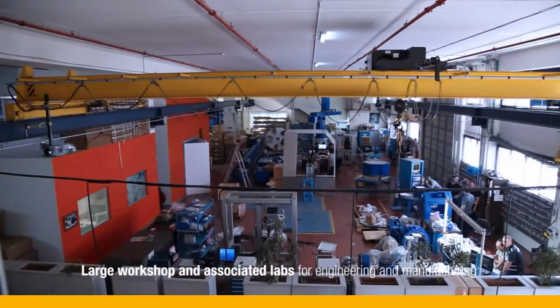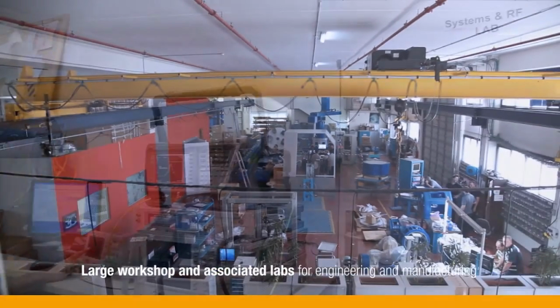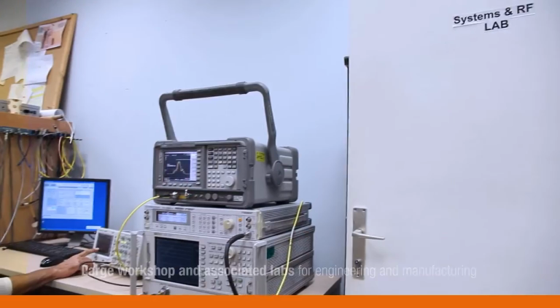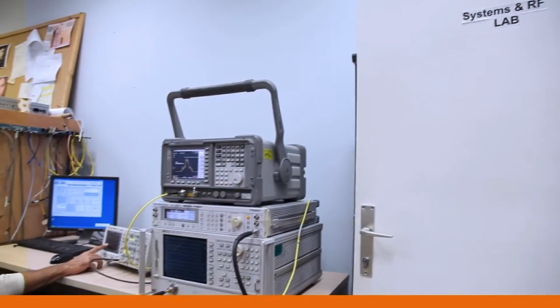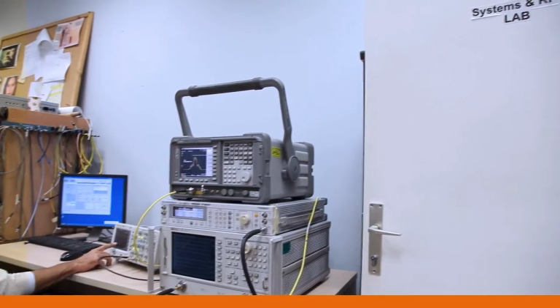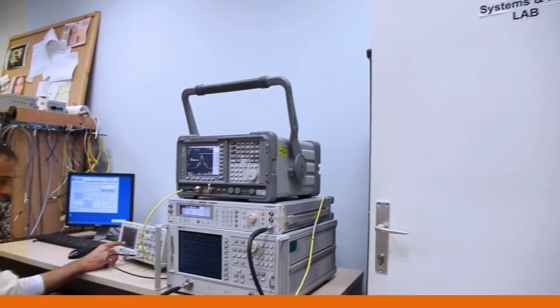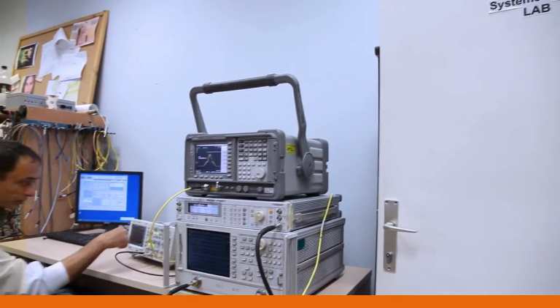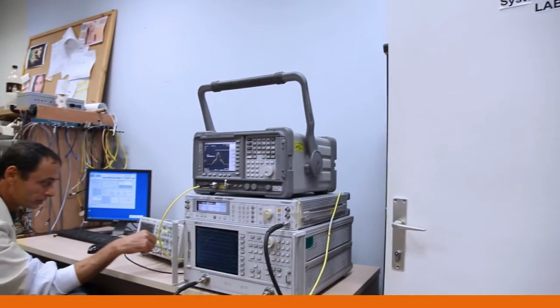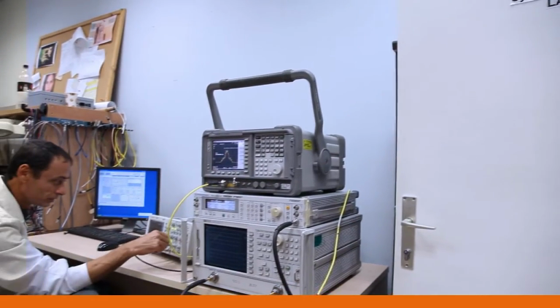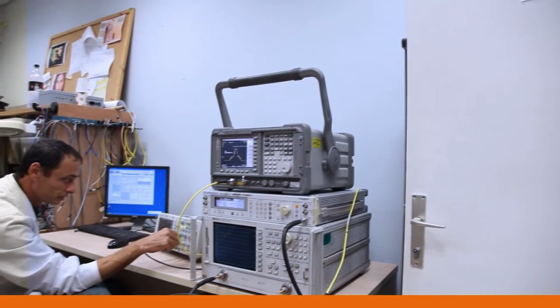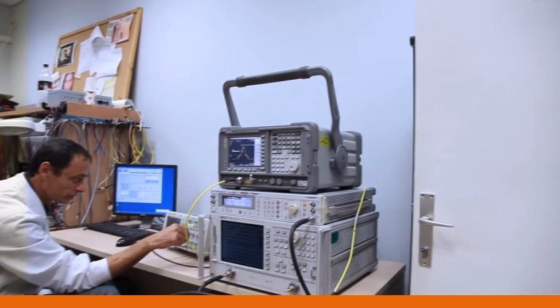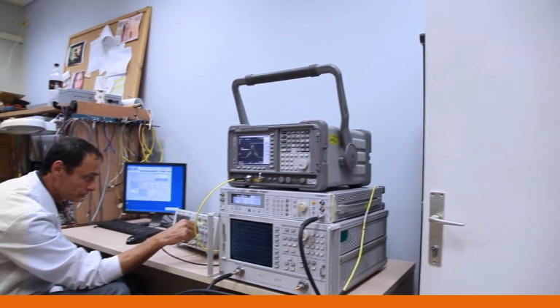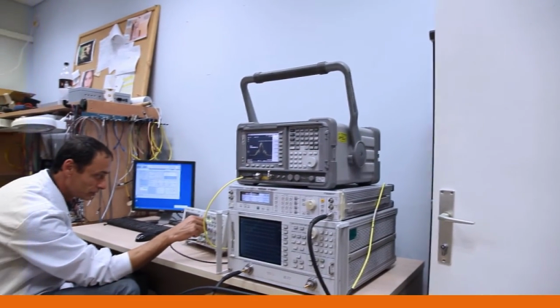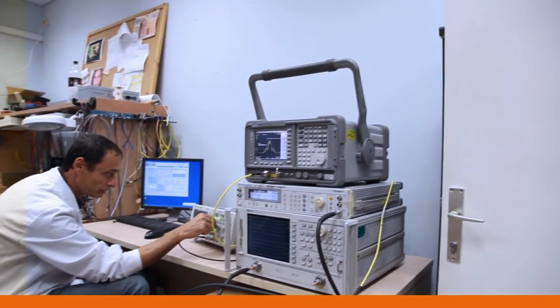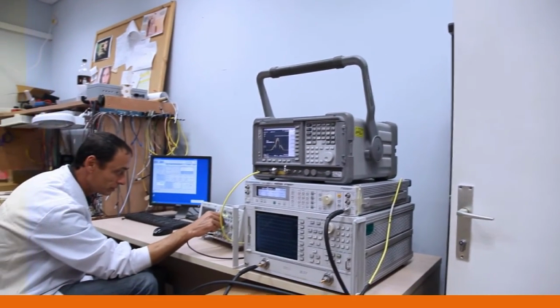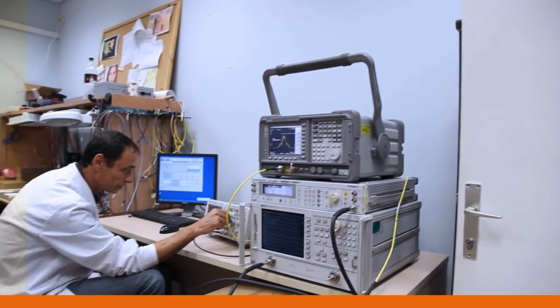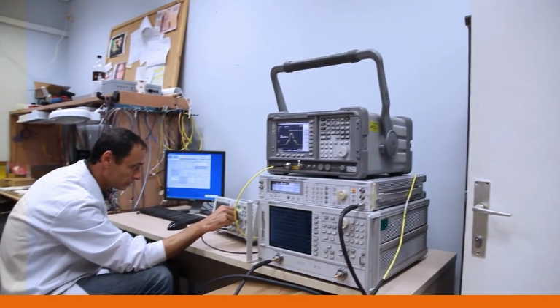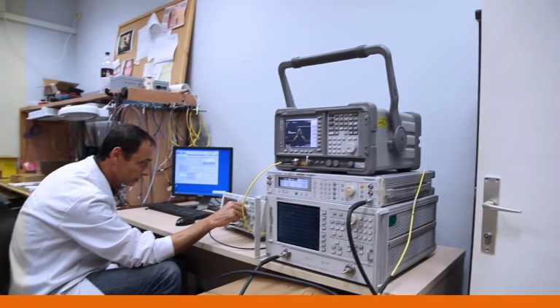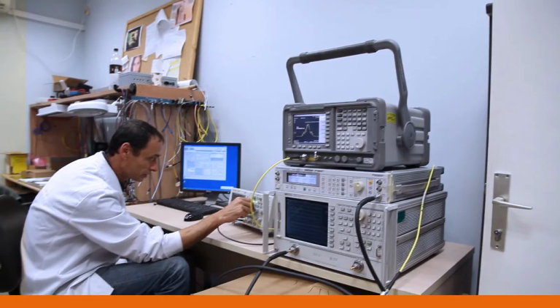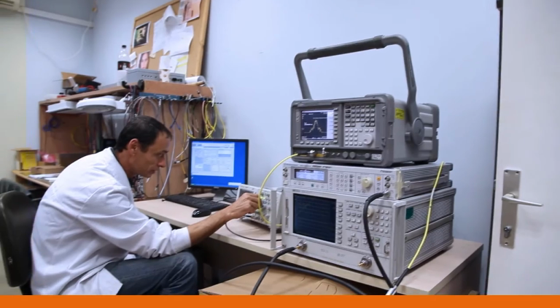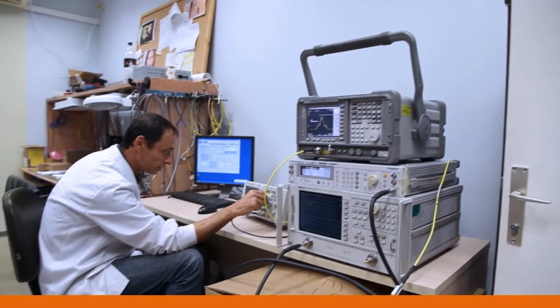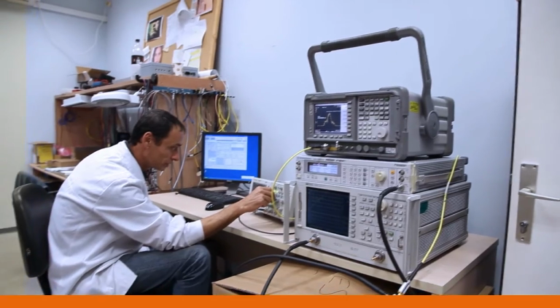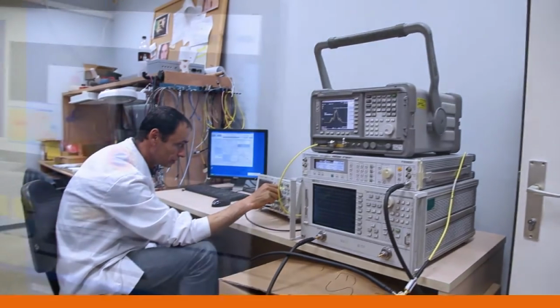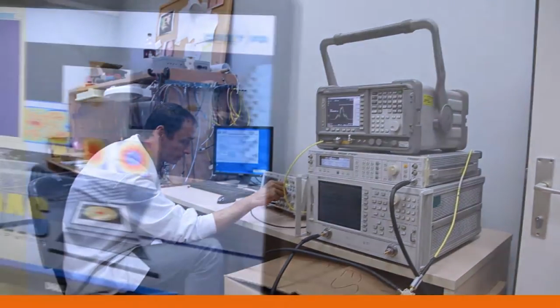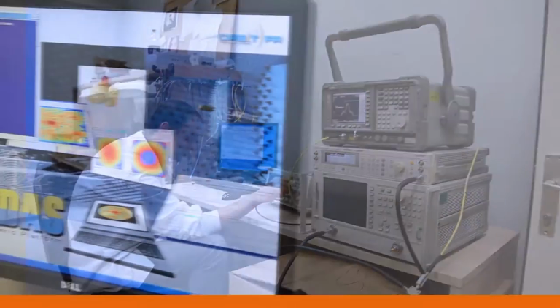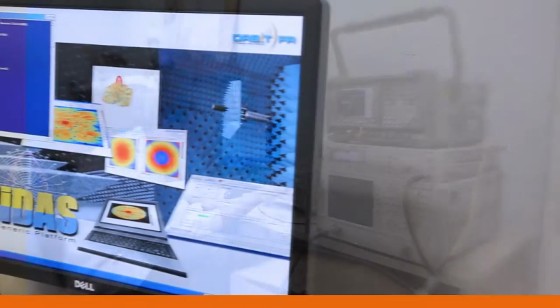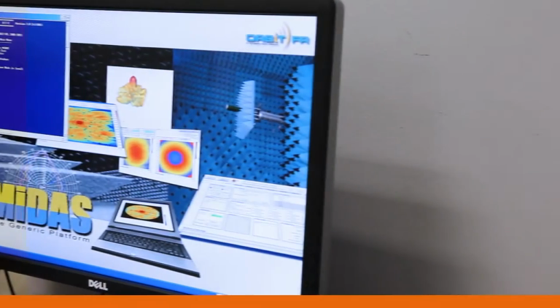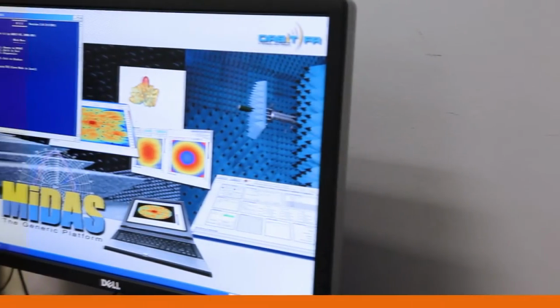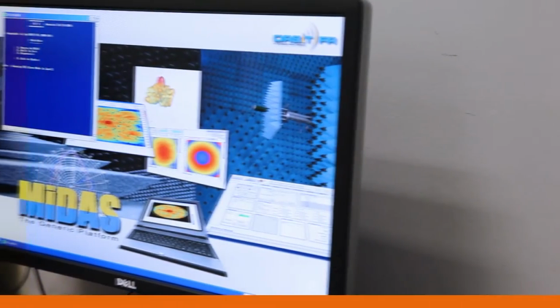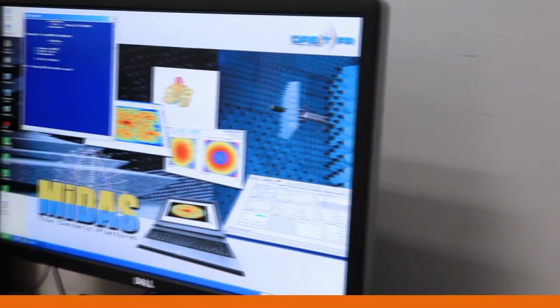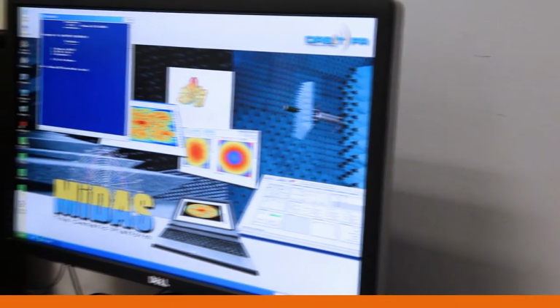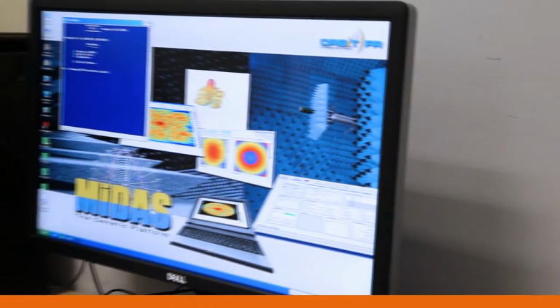On the same floor, you can find the RF, software, and motion controller labs, as well as the warehouse.